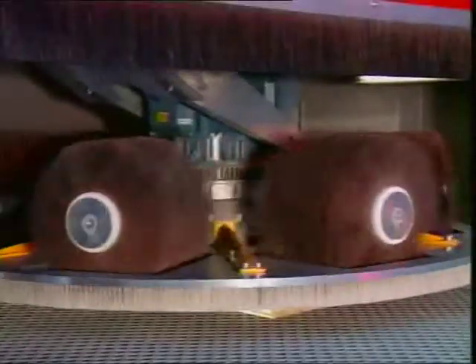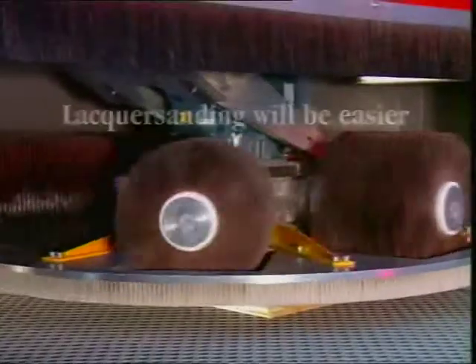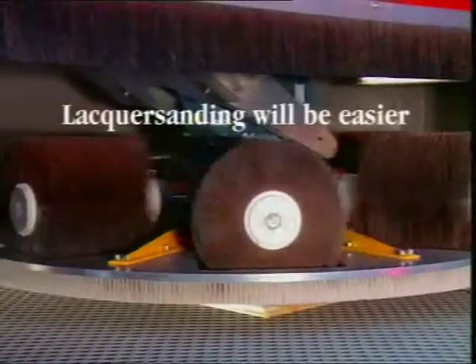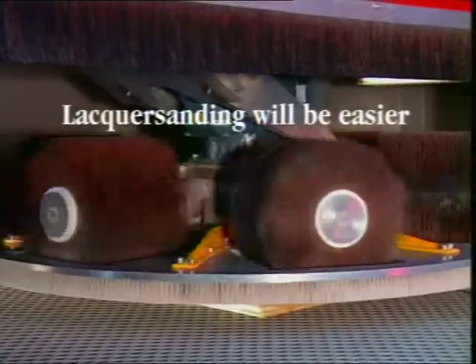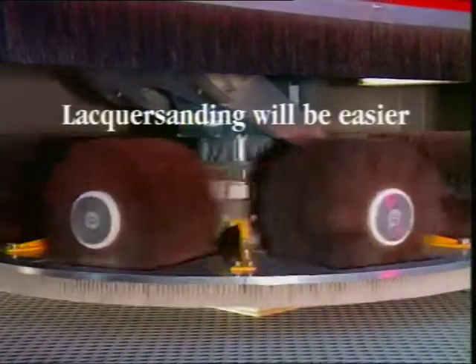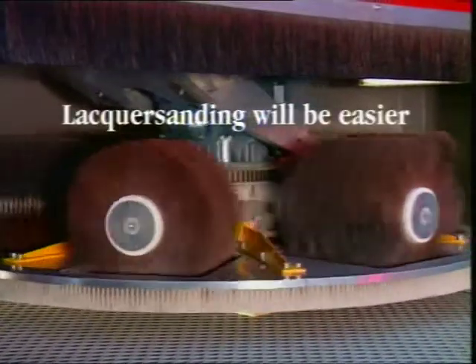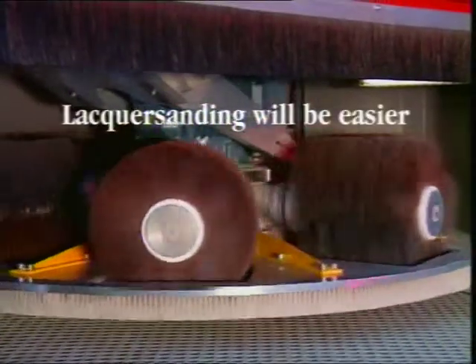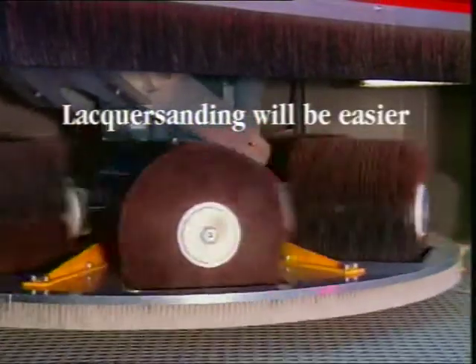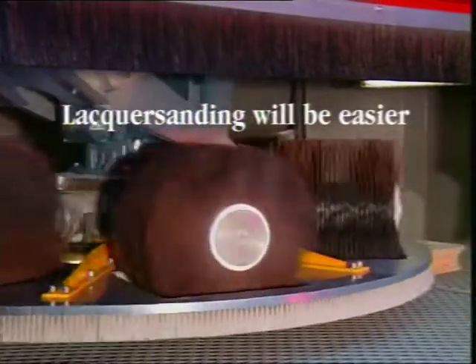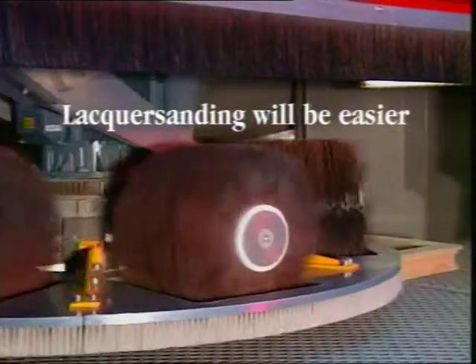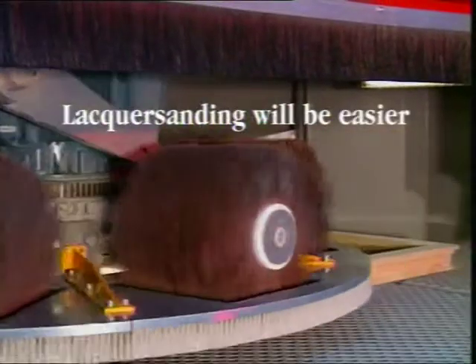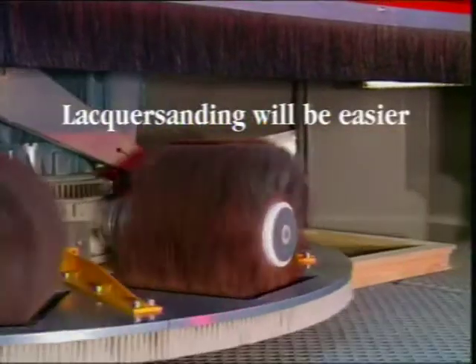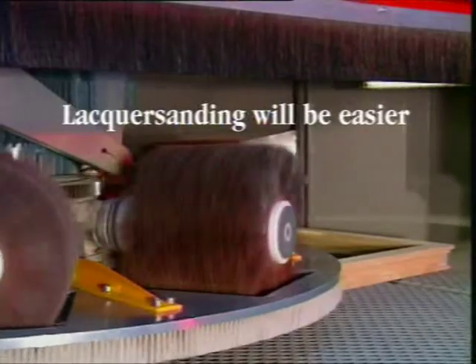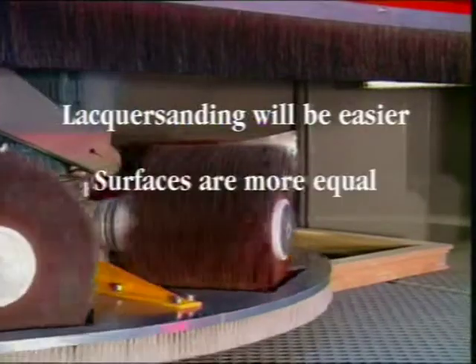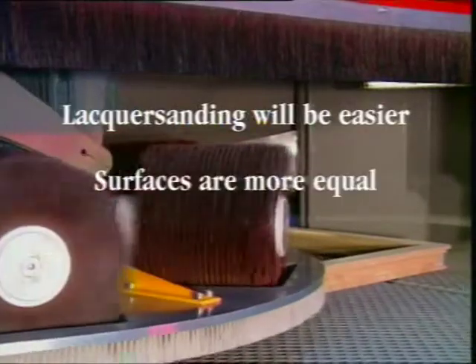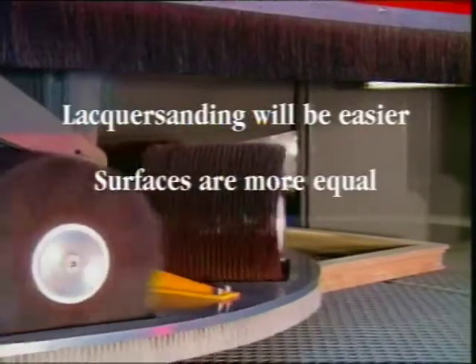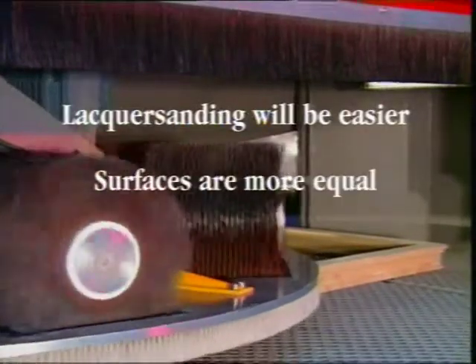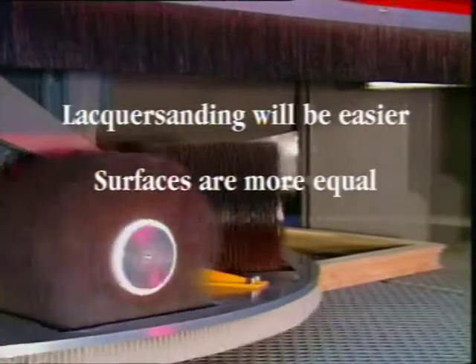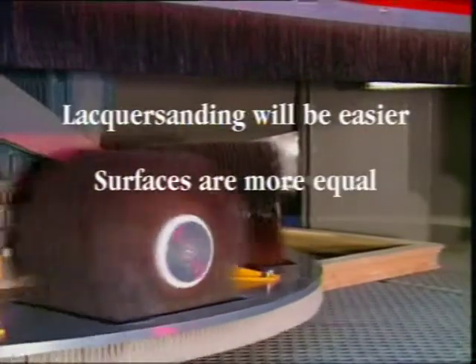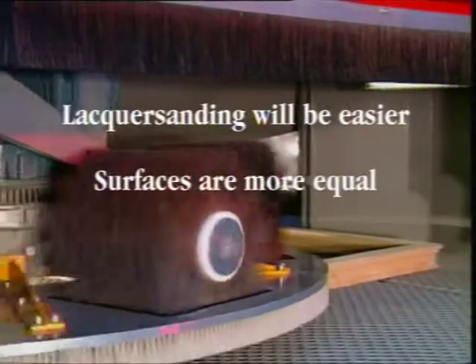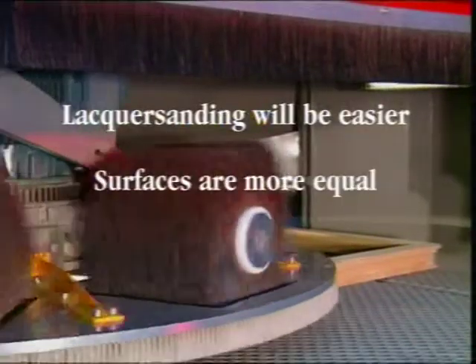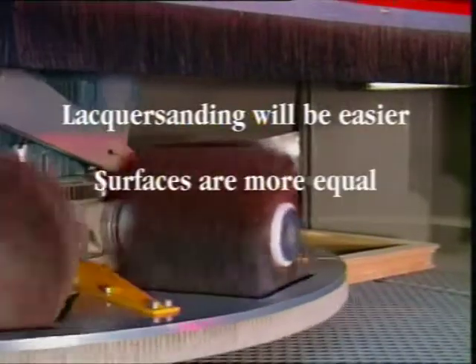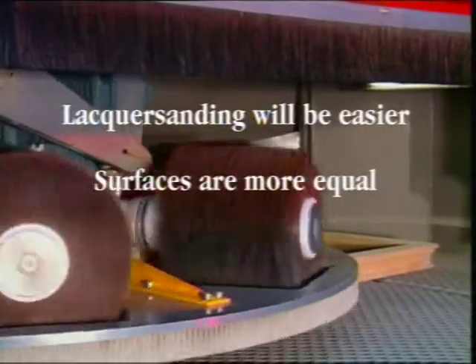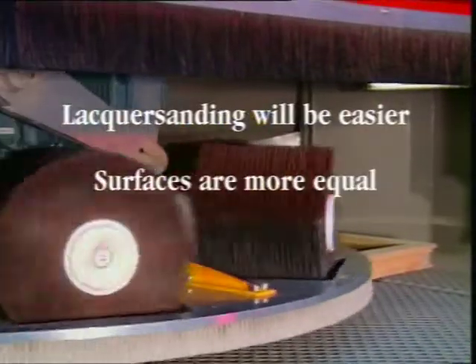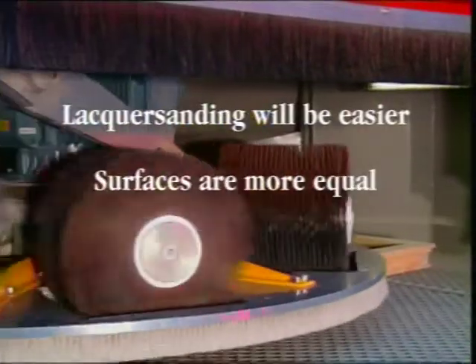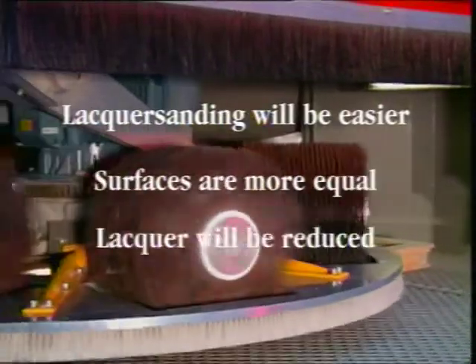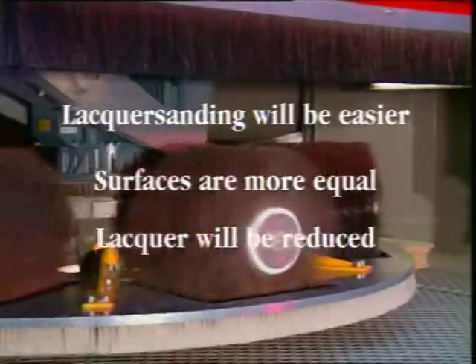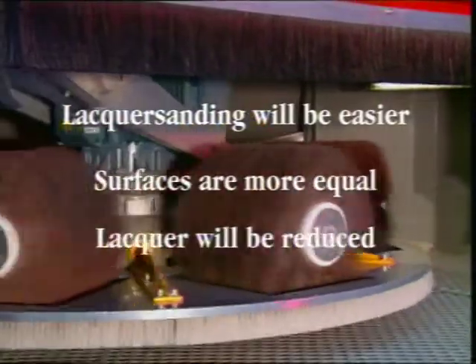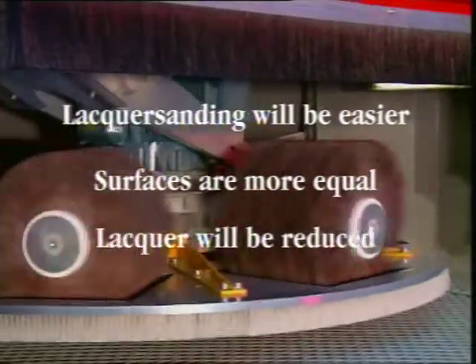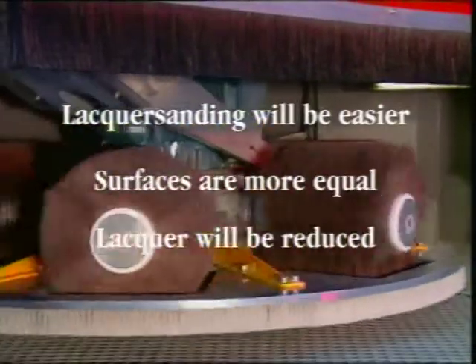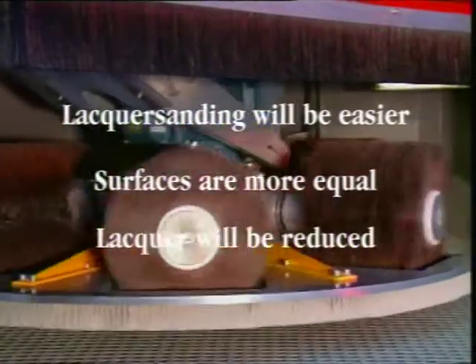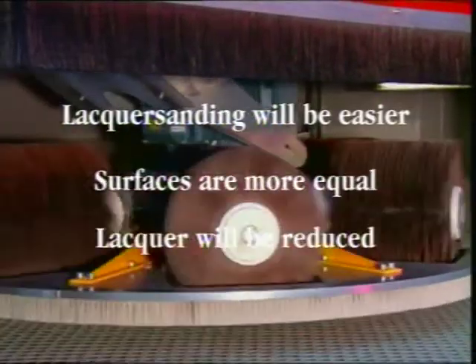Lacquer sanding will be easier. Surfaces are more equal. Lacquer will be reduced.